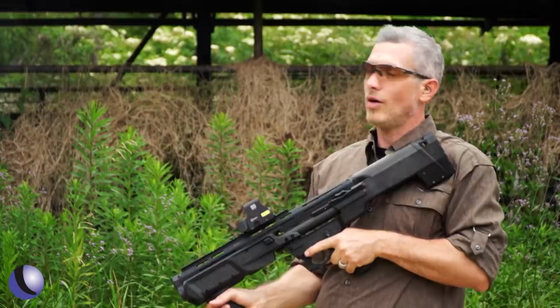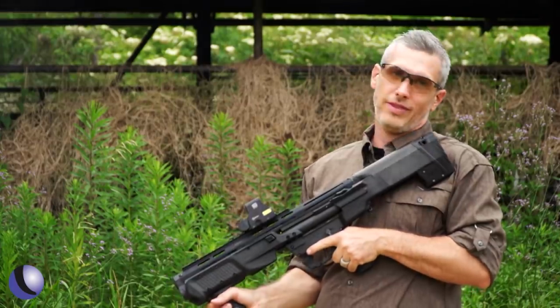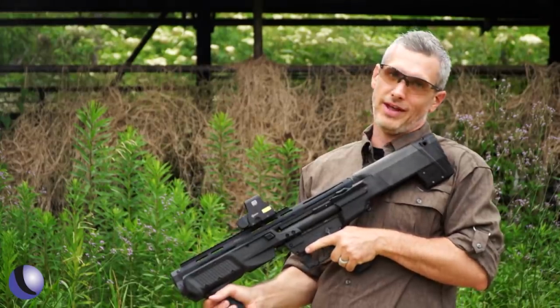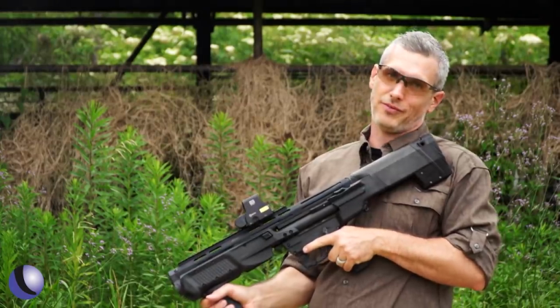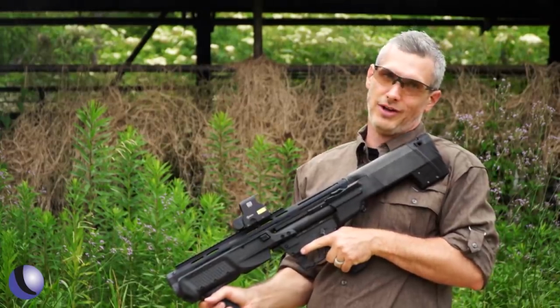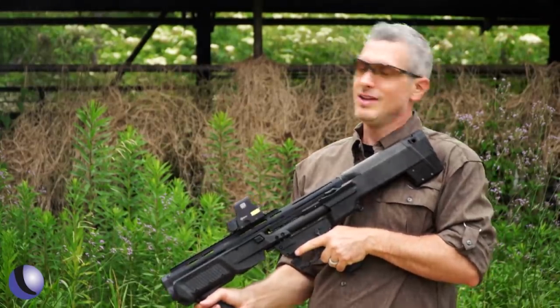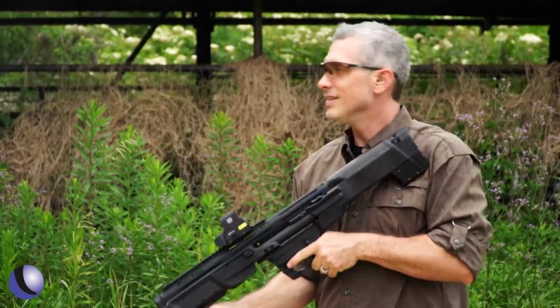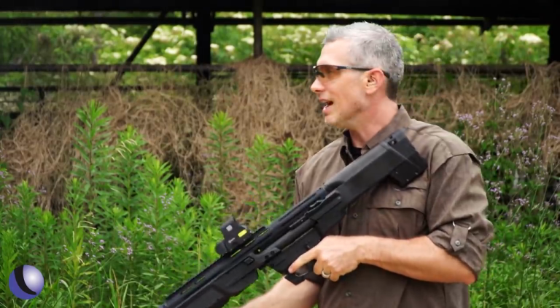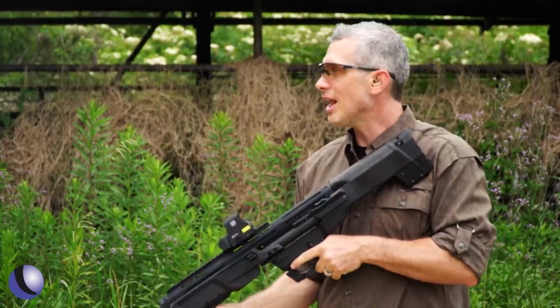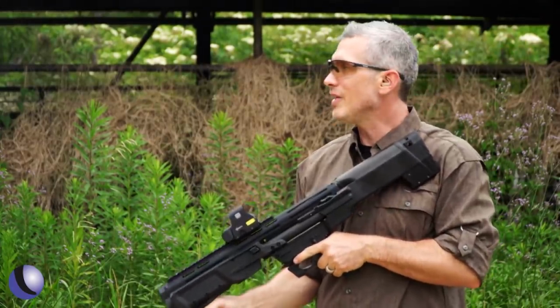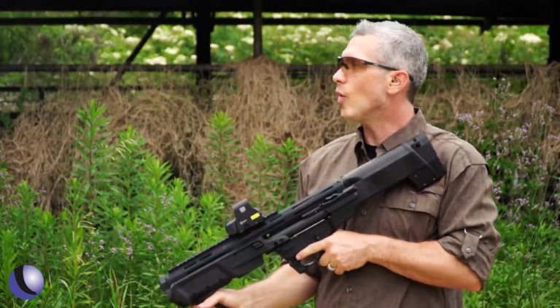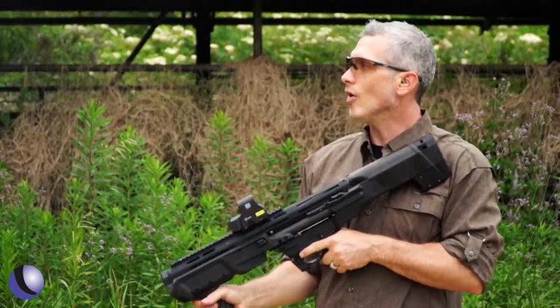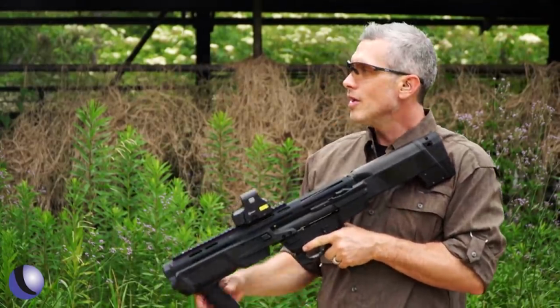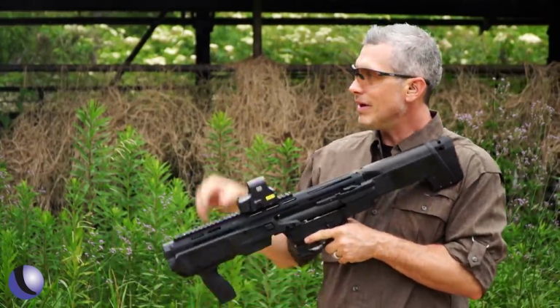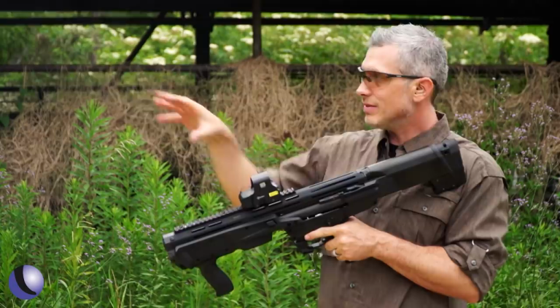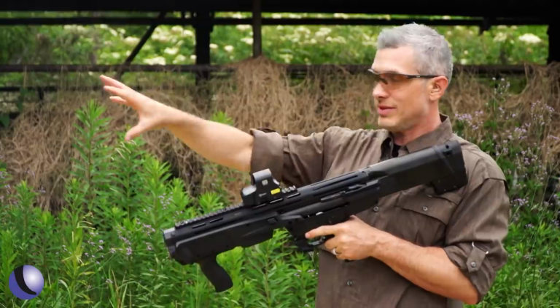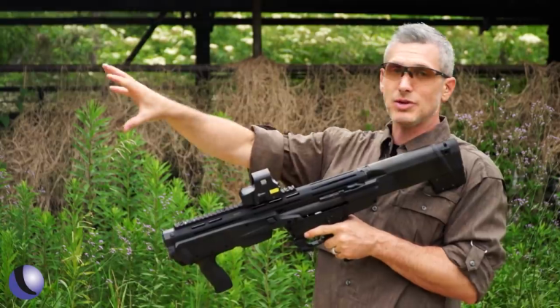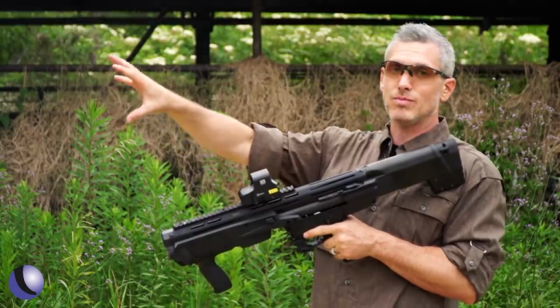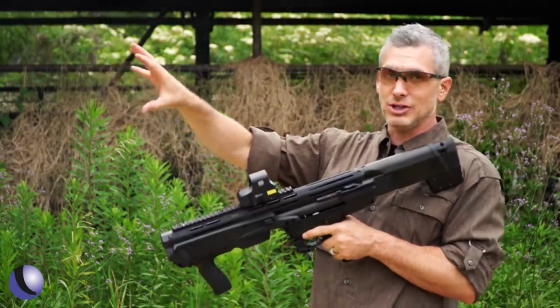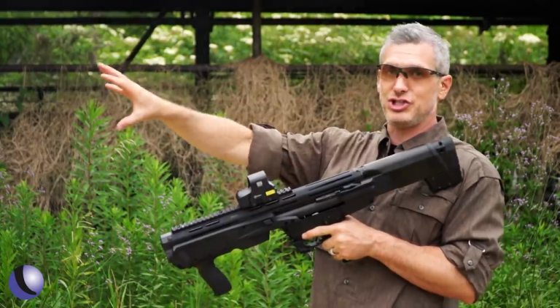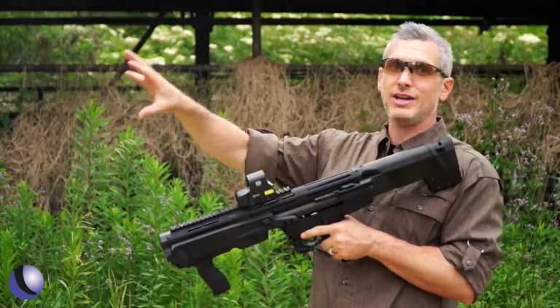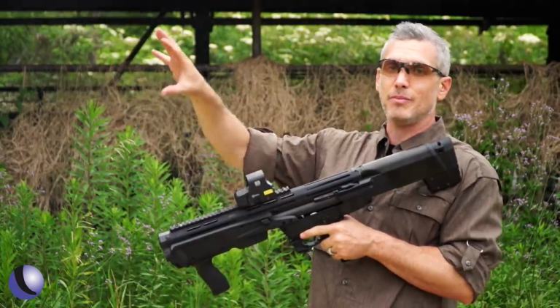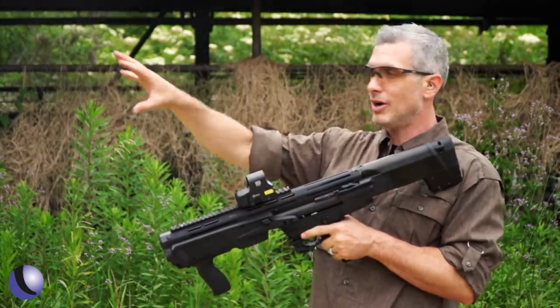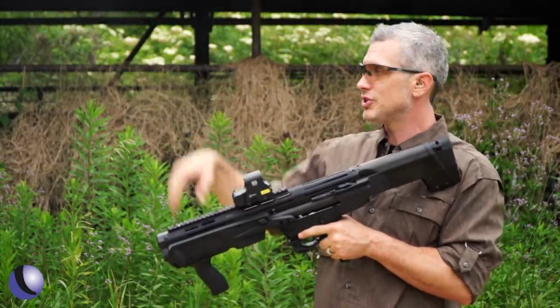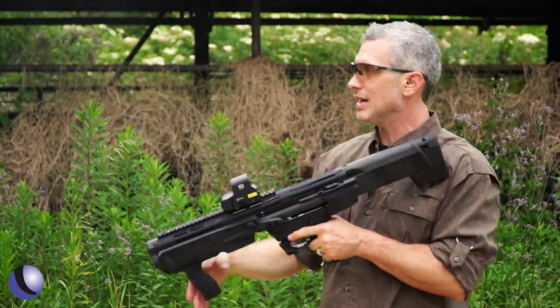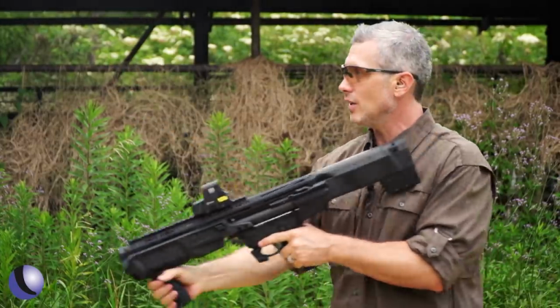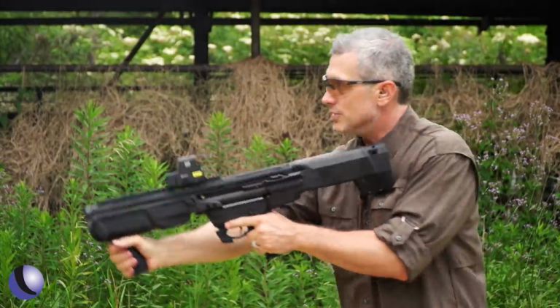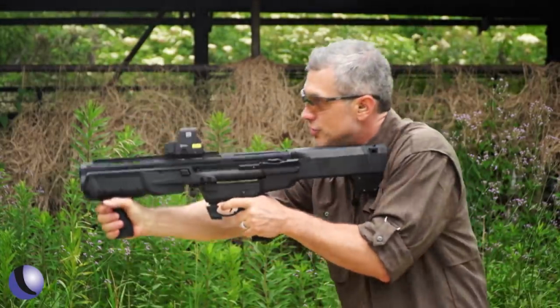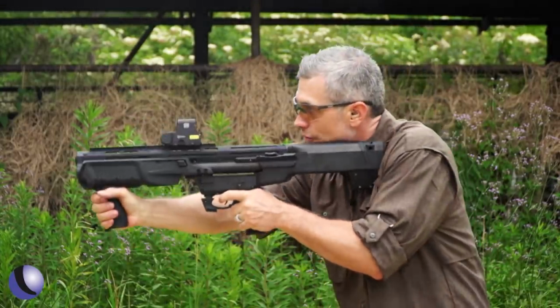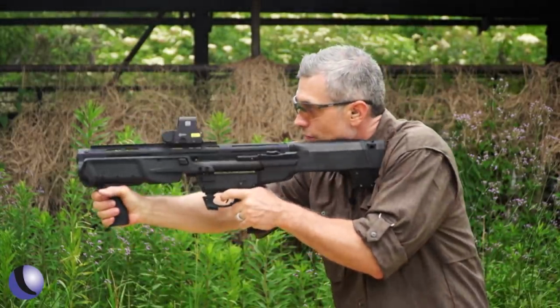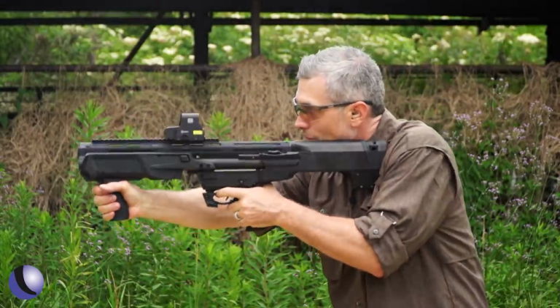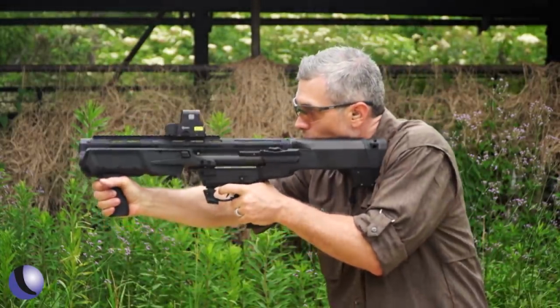Now that's fun — not a lot of recoil, but these are legit buckshot loads. Let's shoot a couple more.